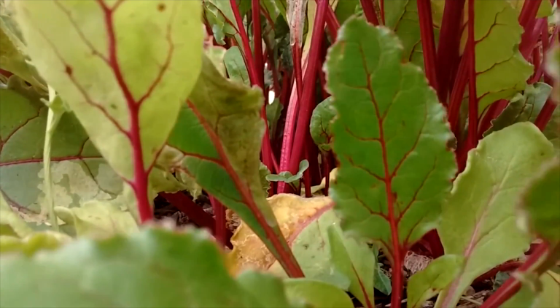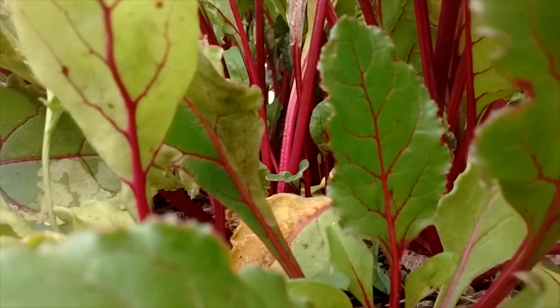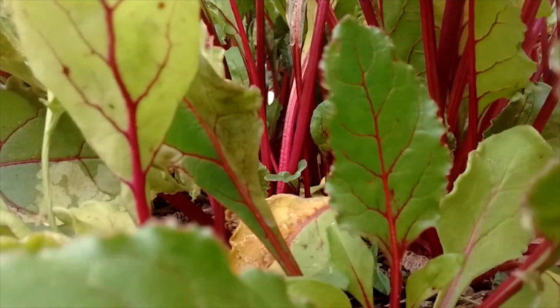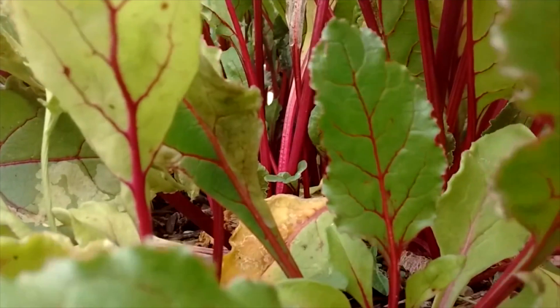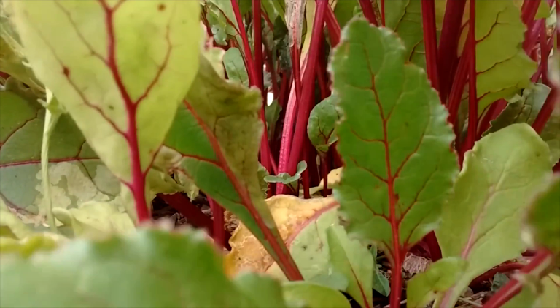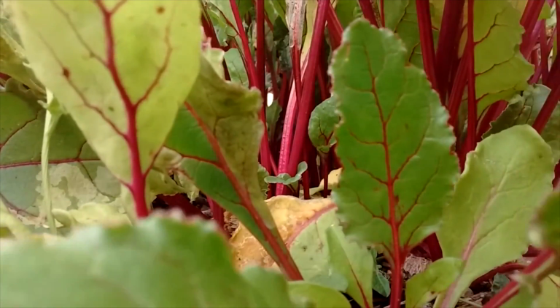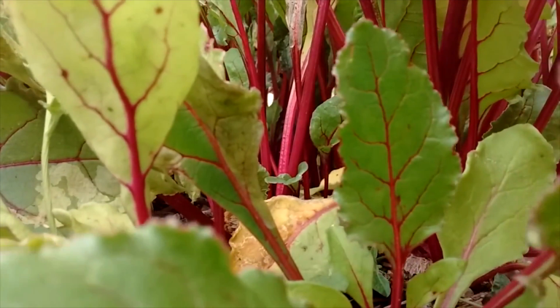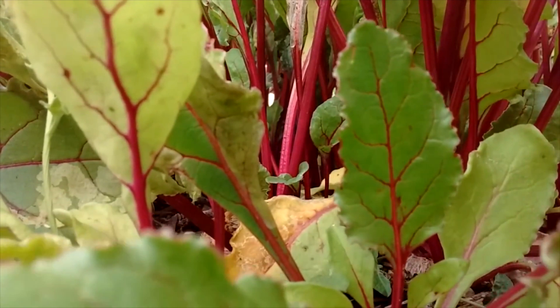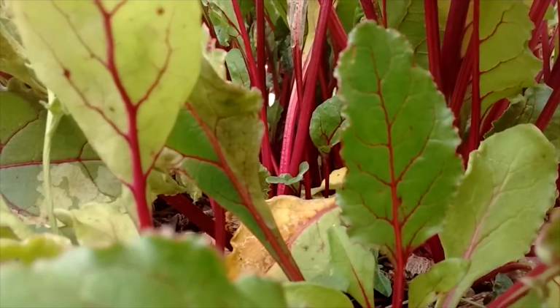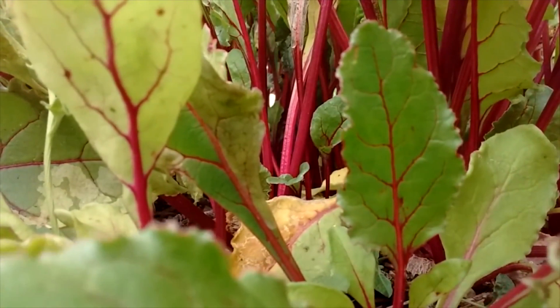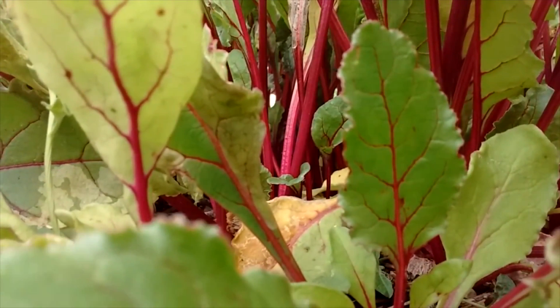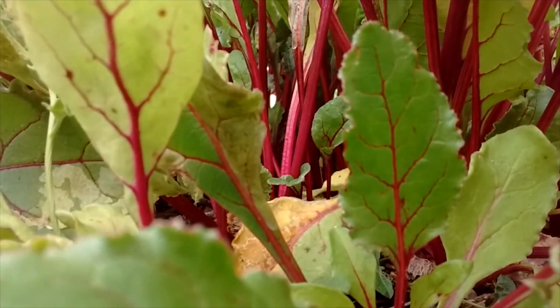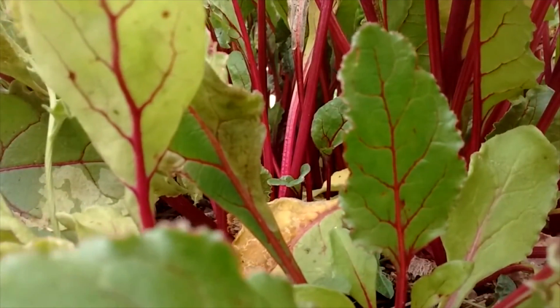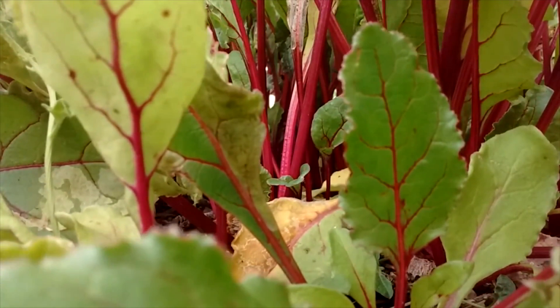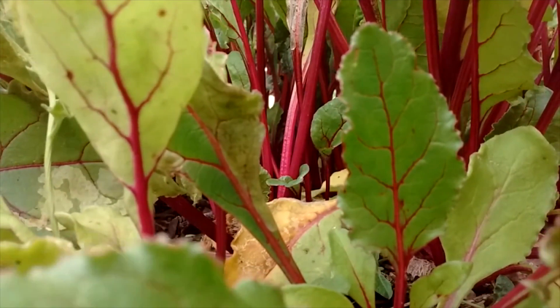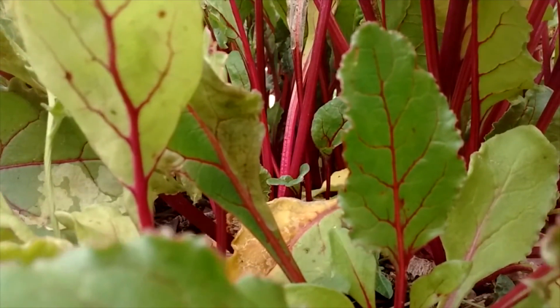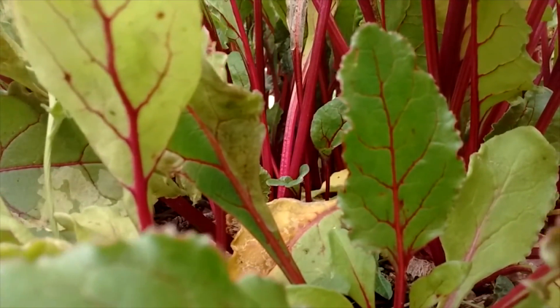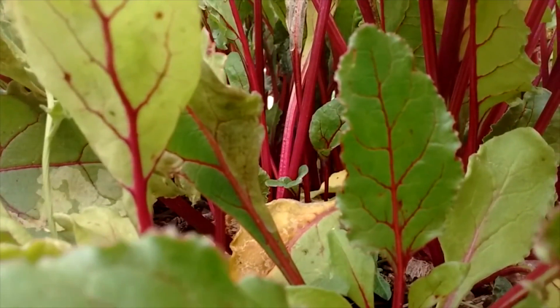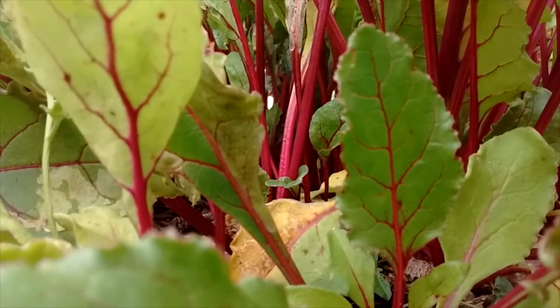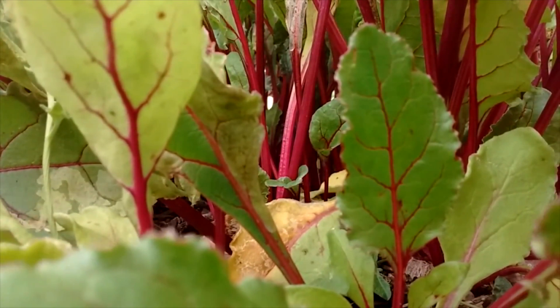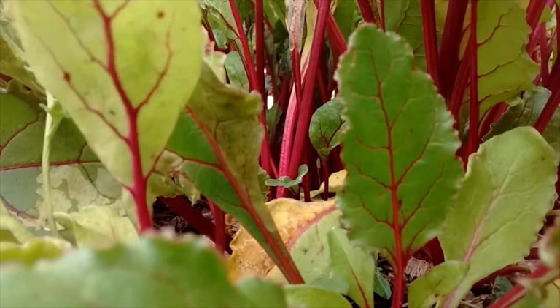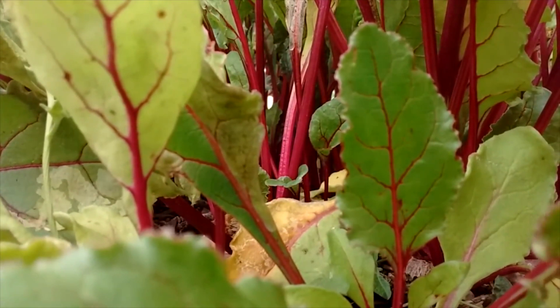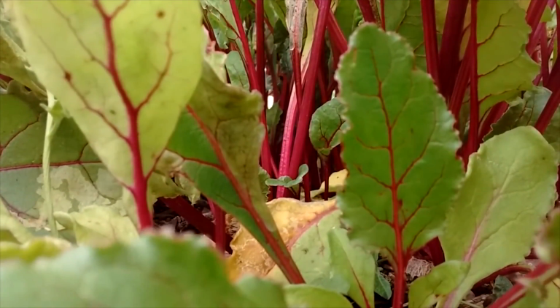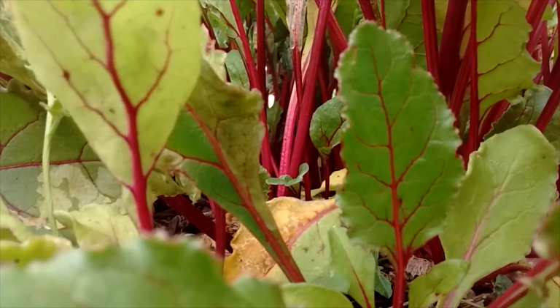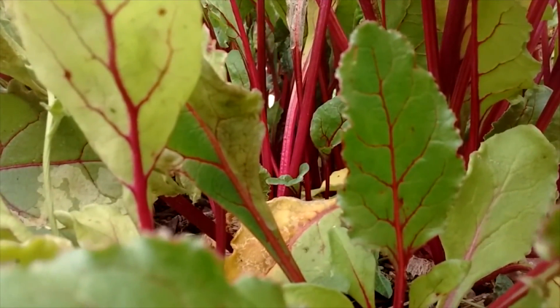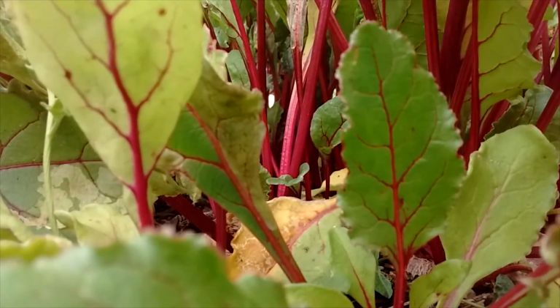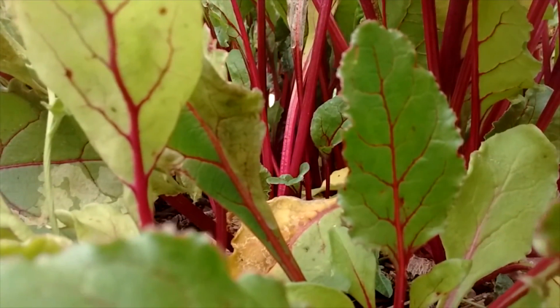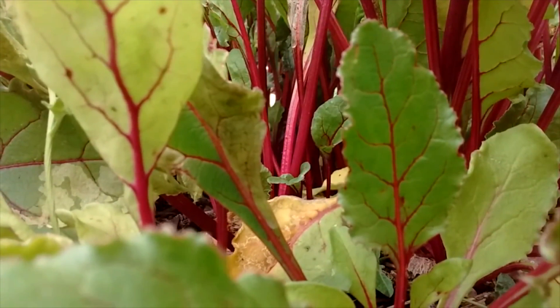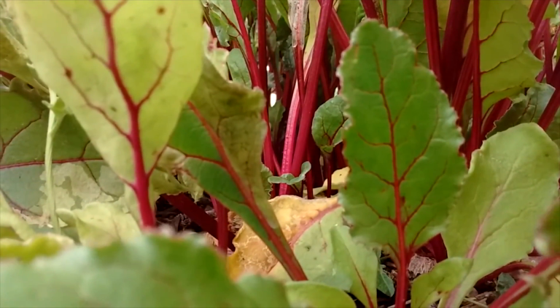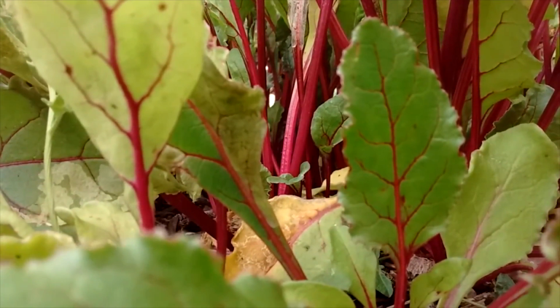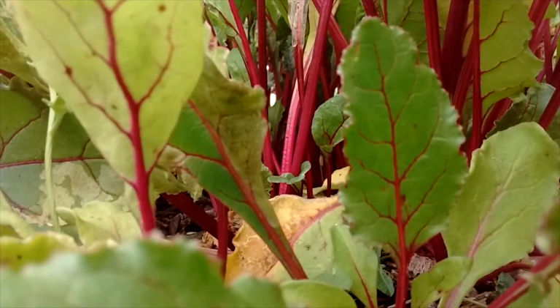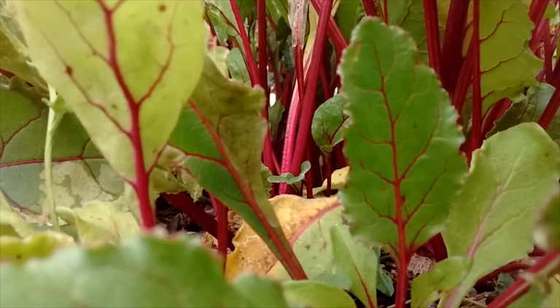Now it's time to harvest these beets, so let's get to it.